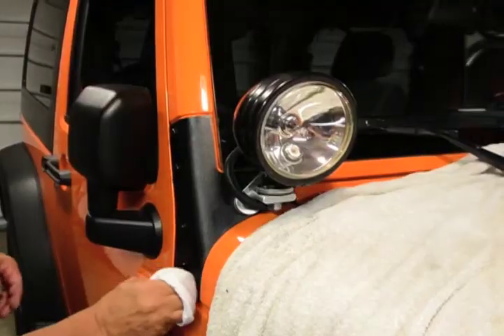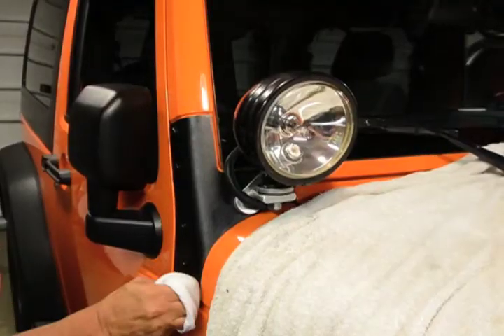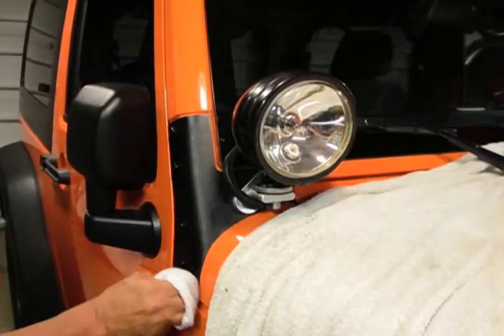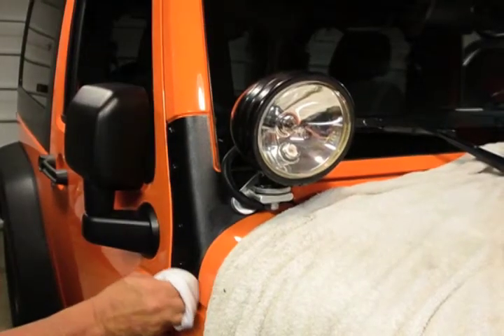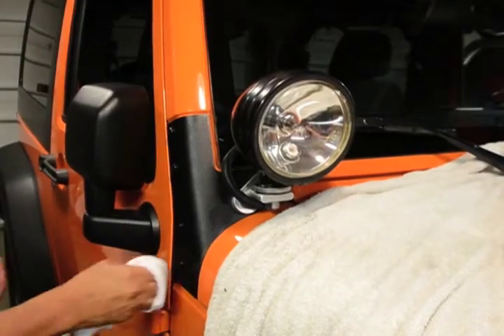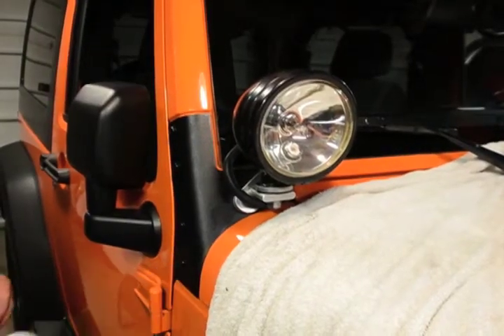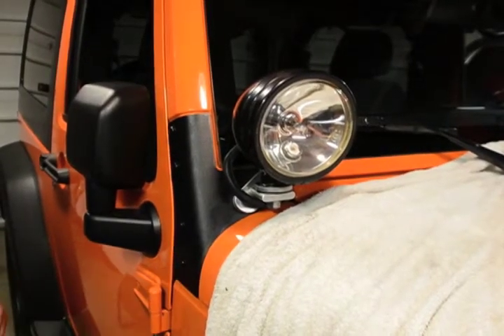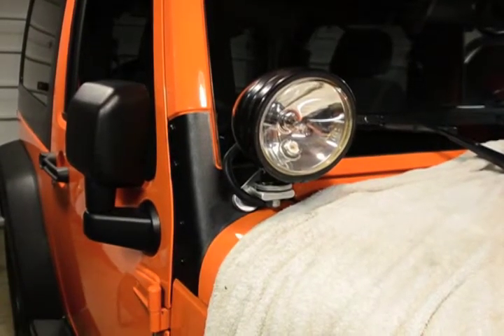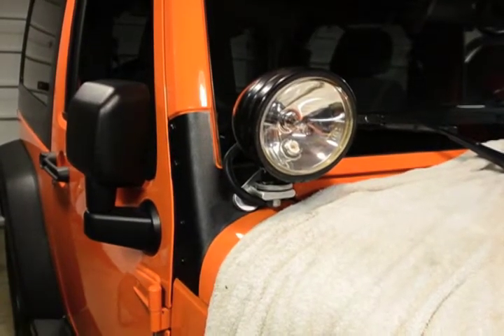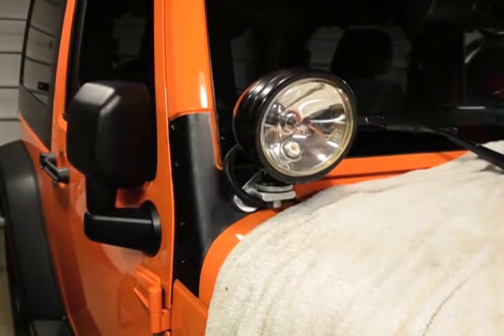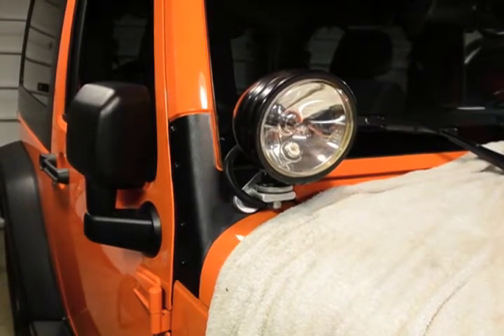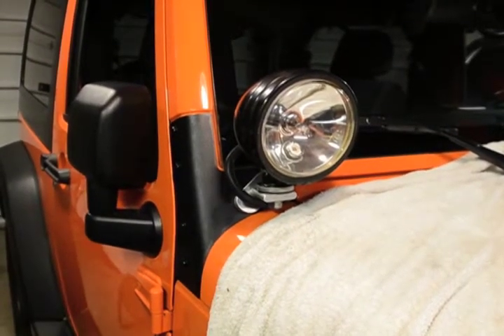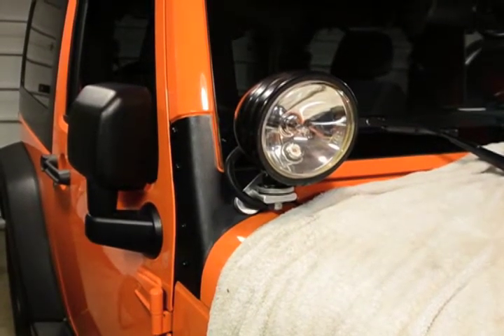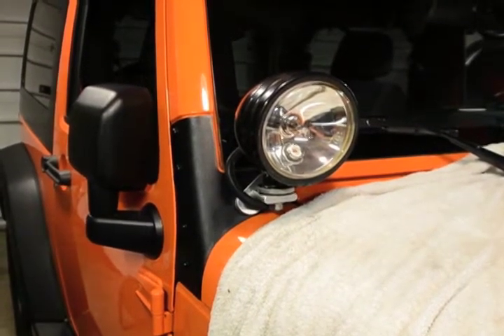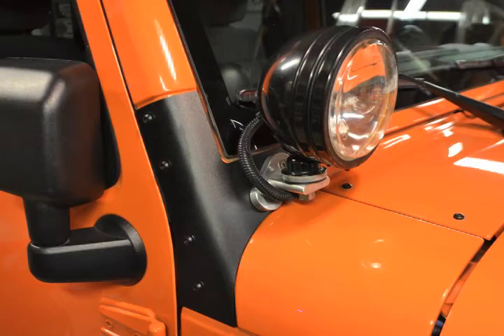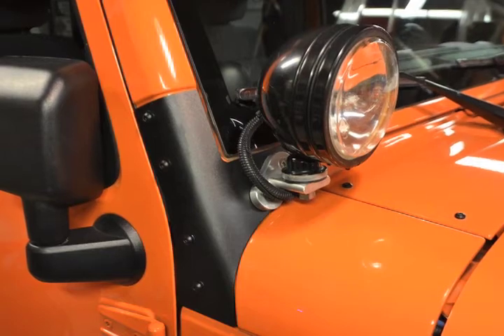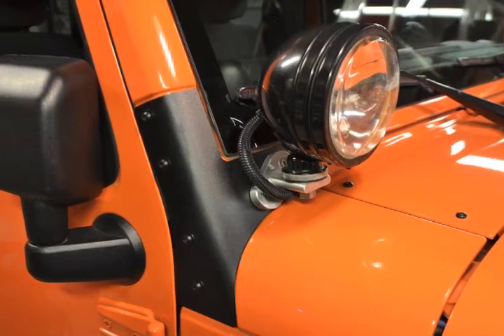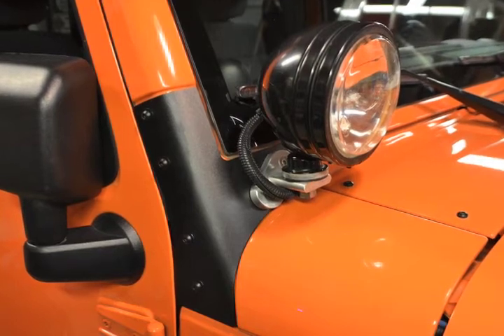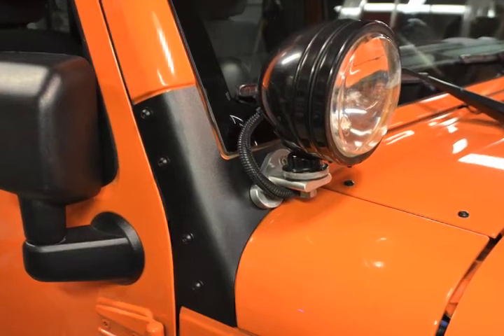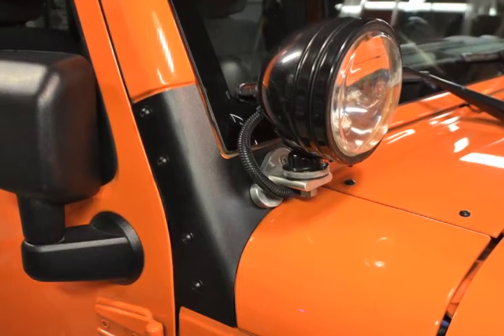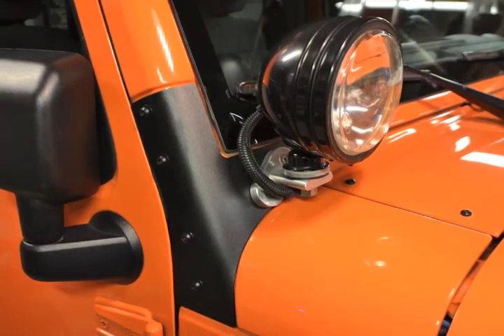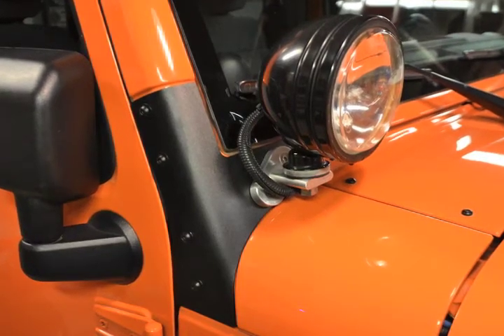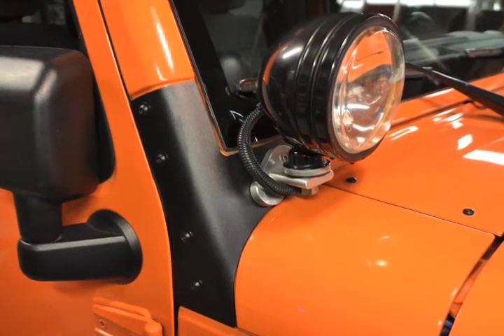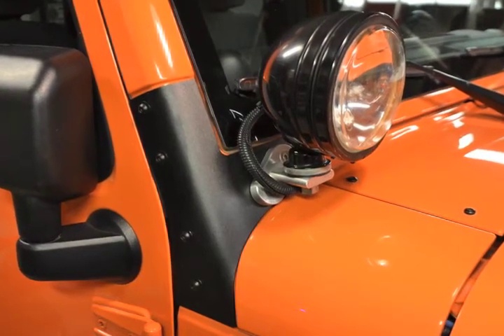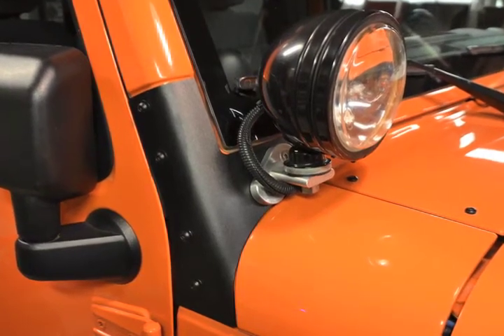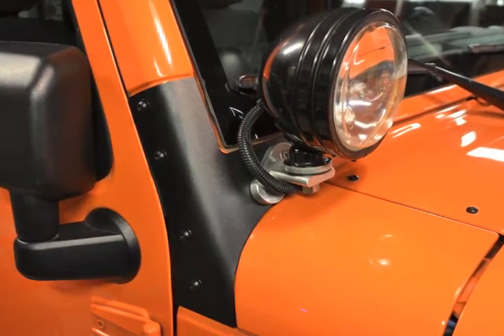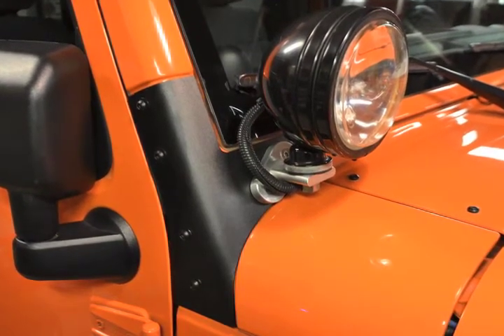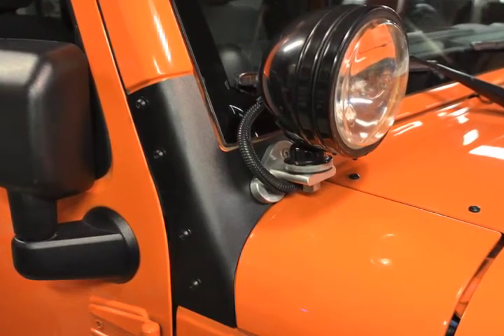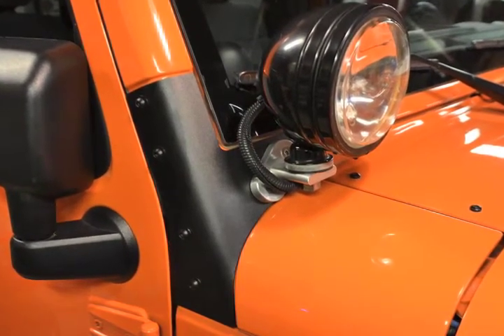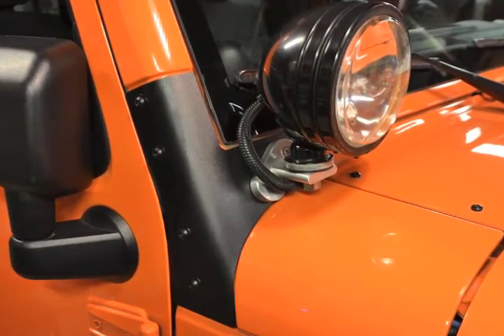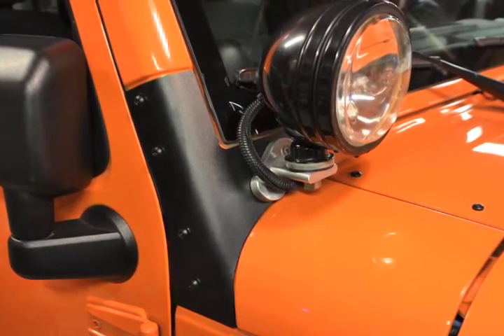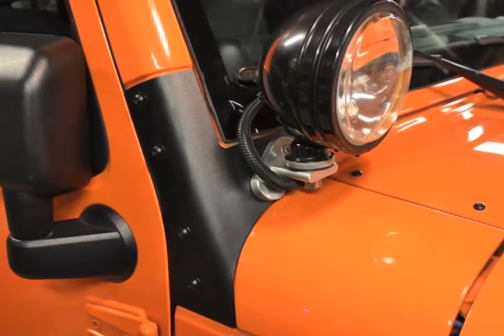Double check all bolts to ensure tightness, then reinstall your auxiliary lights. Repeat the process on the other side support and you are done.